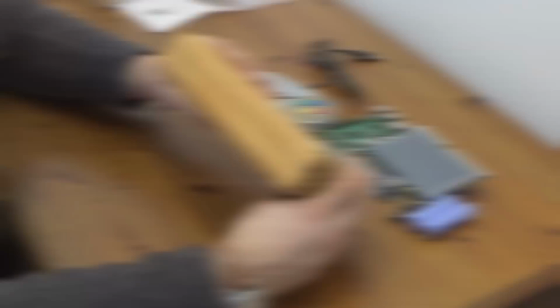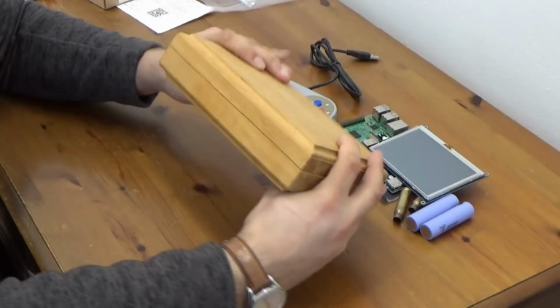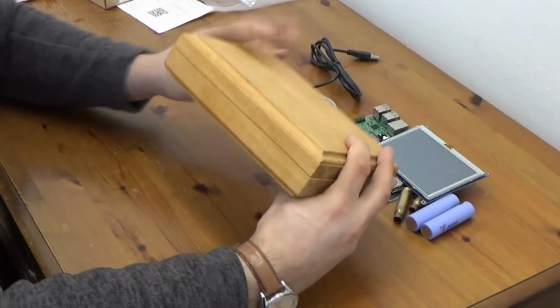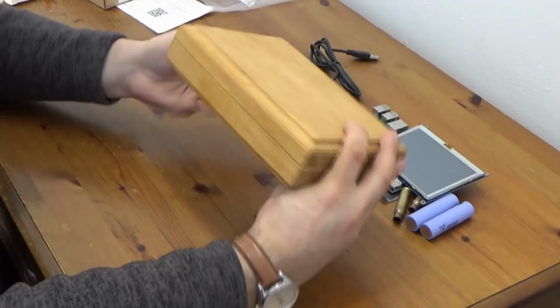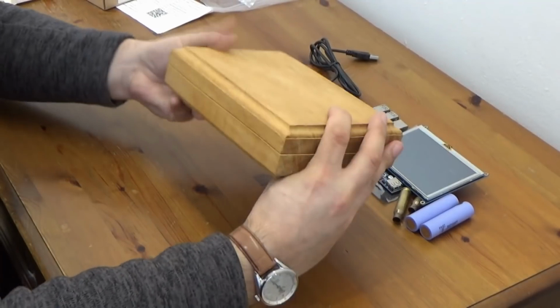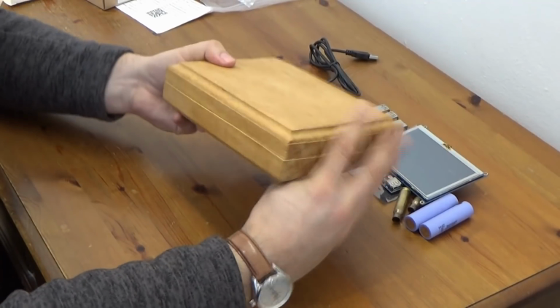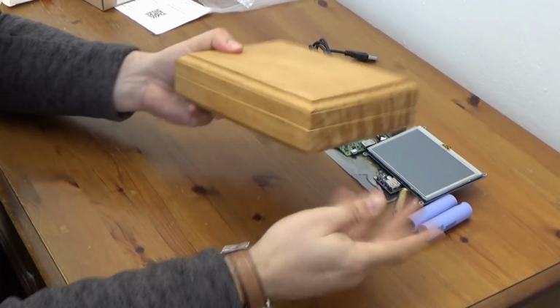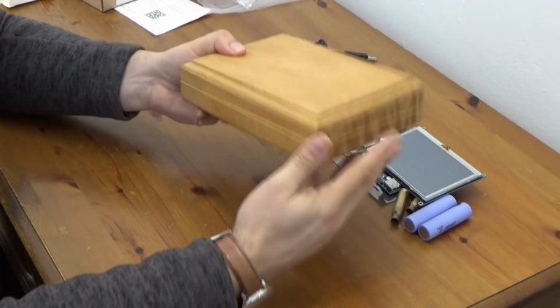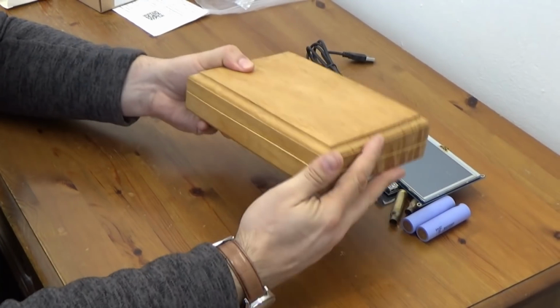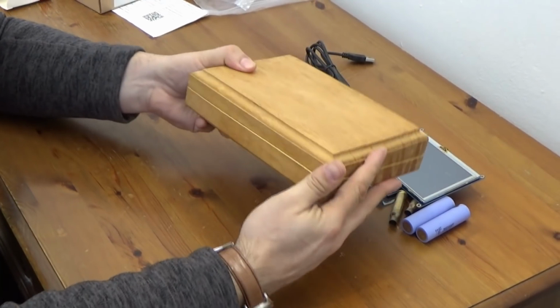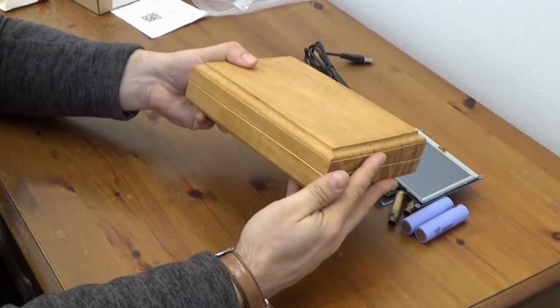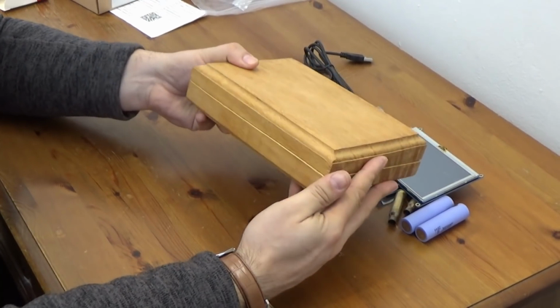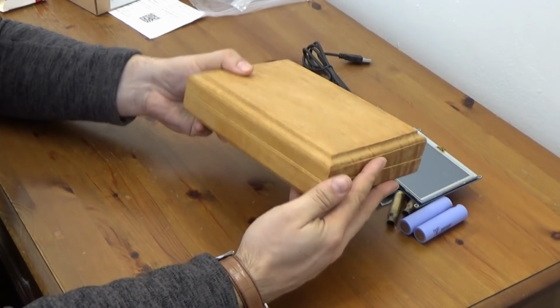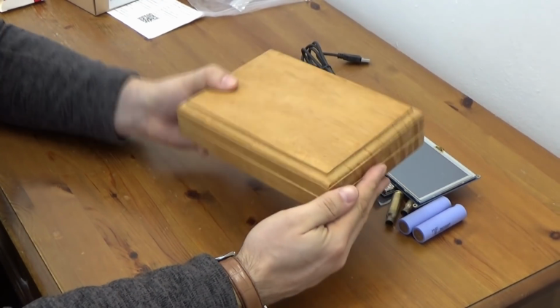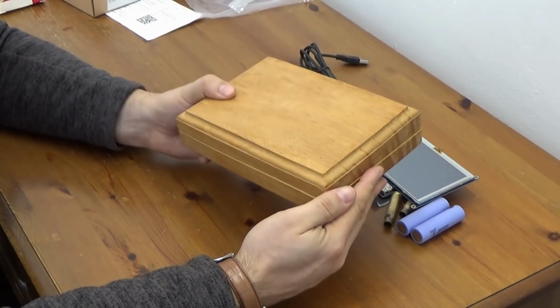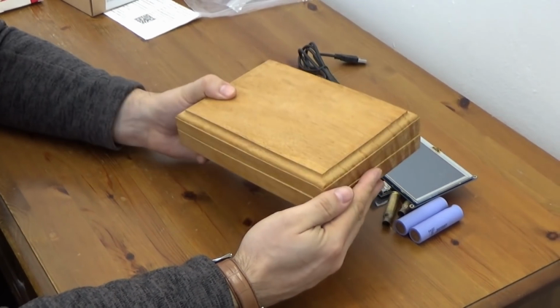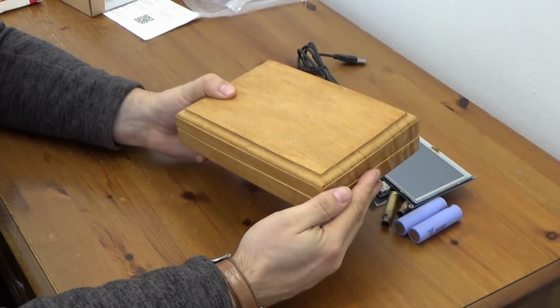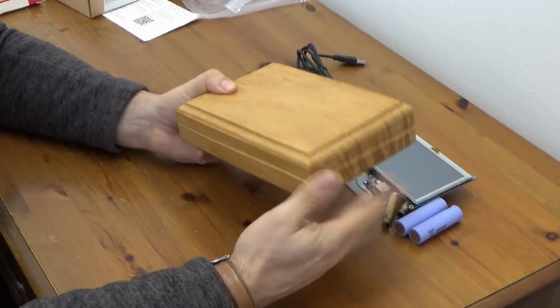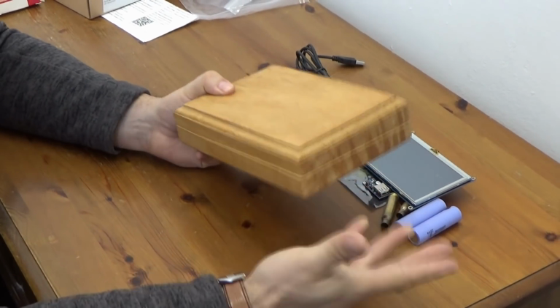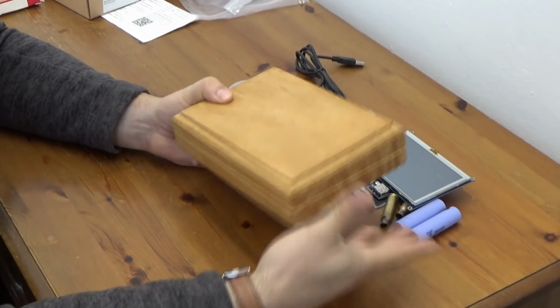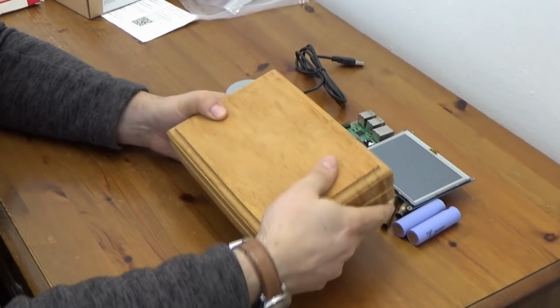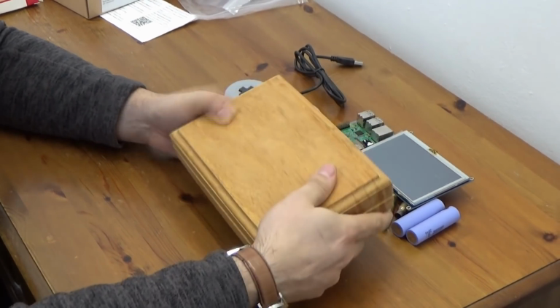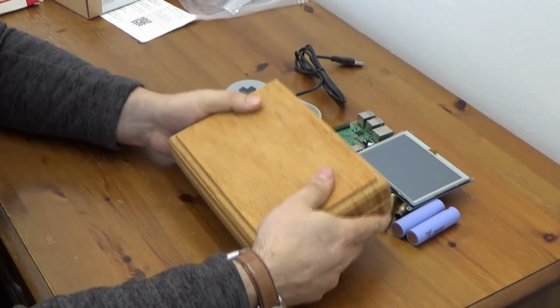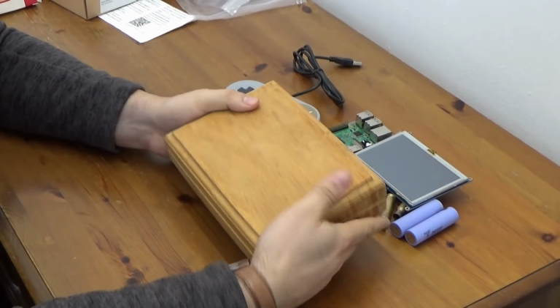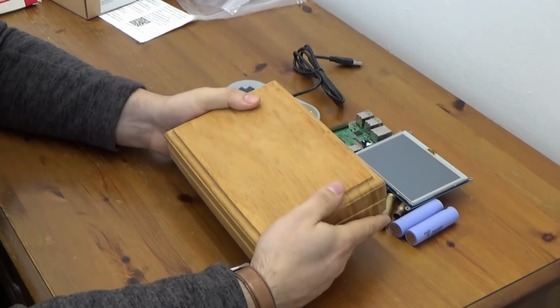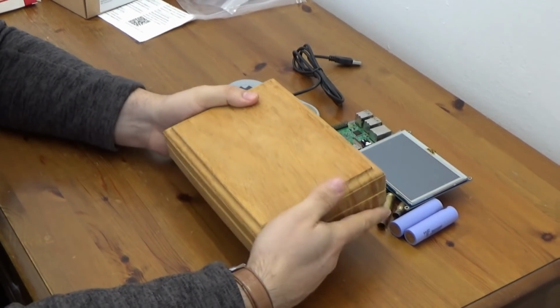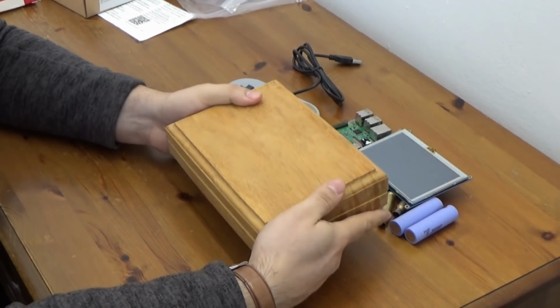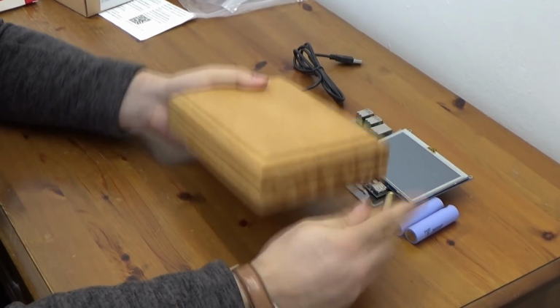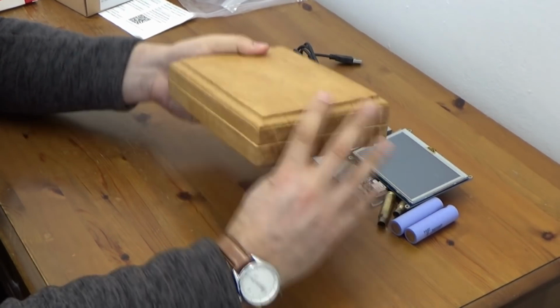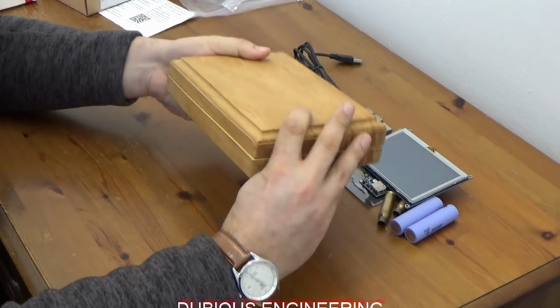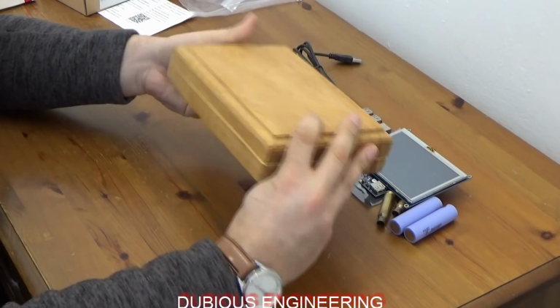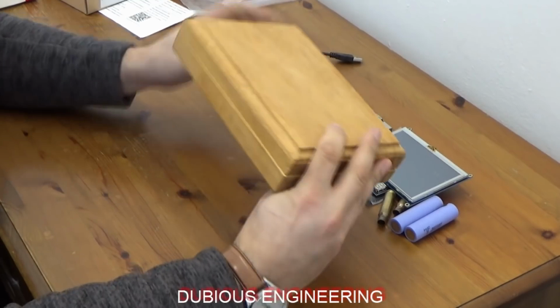Hello everyone. Let's not lose sight of what we're trying to achieve — we're trying to make a handheld games console.